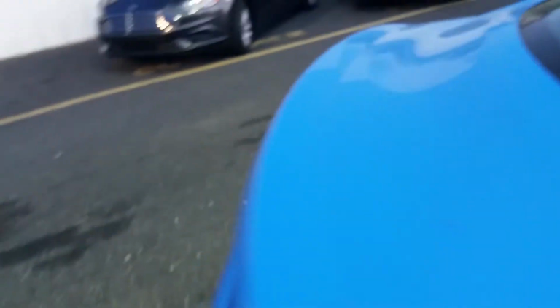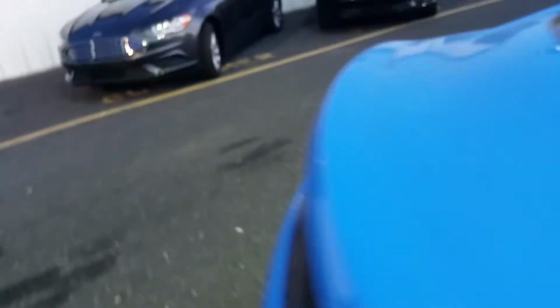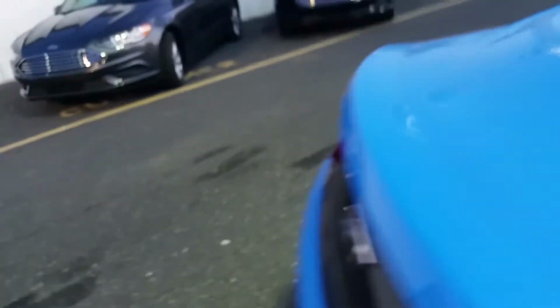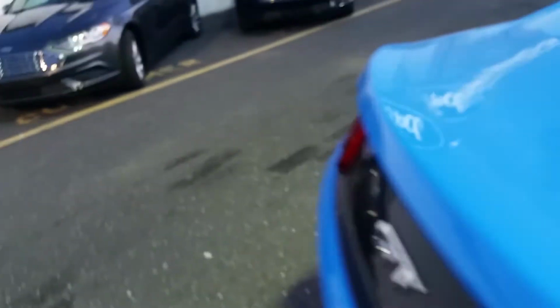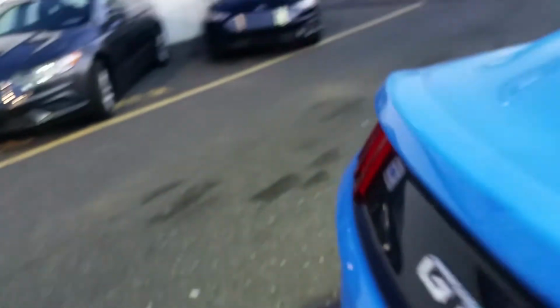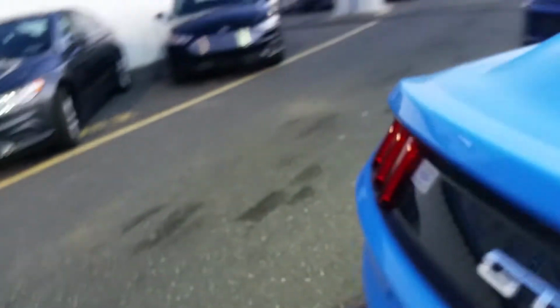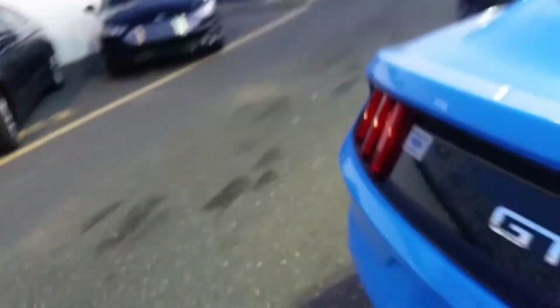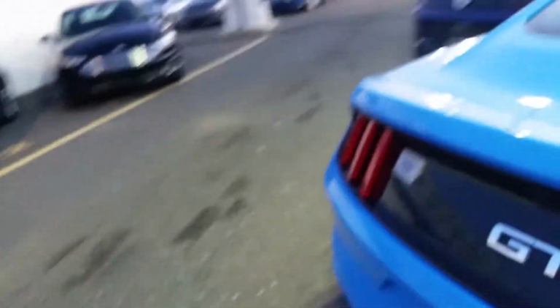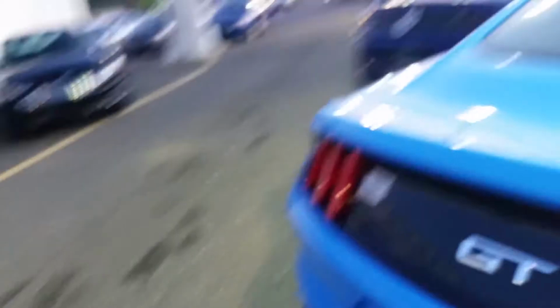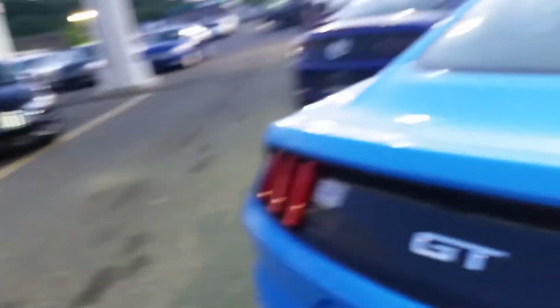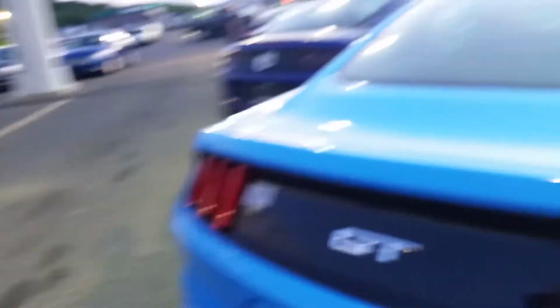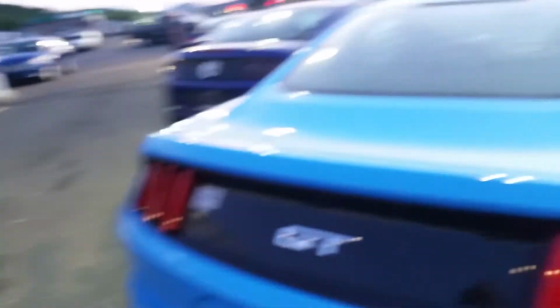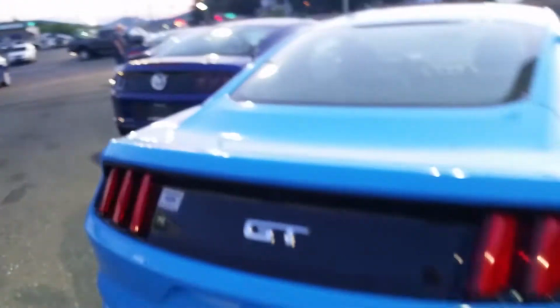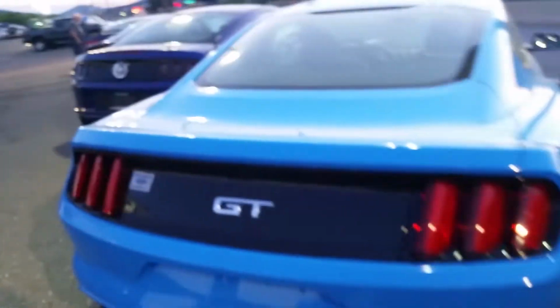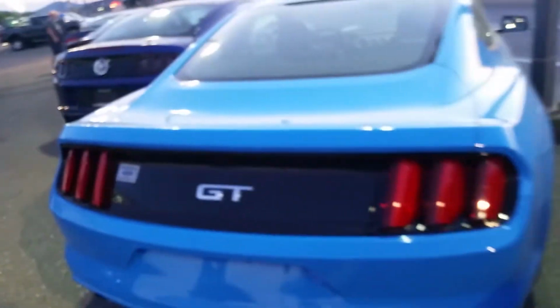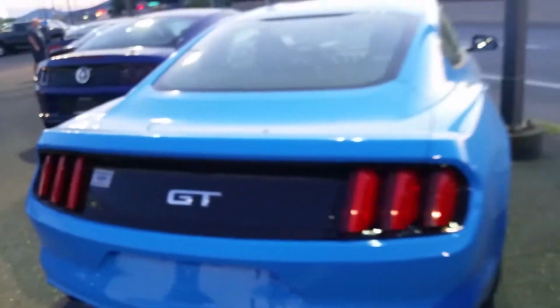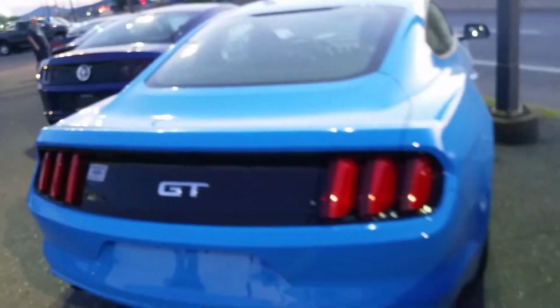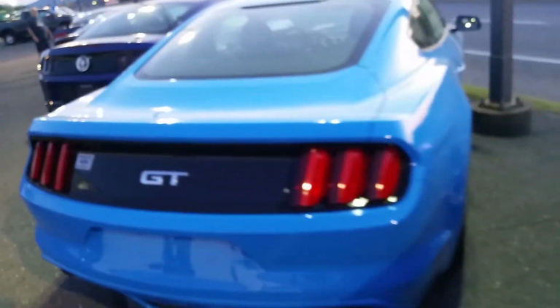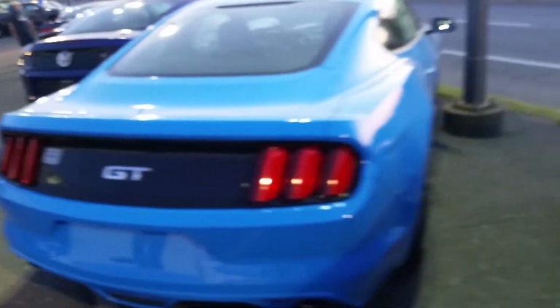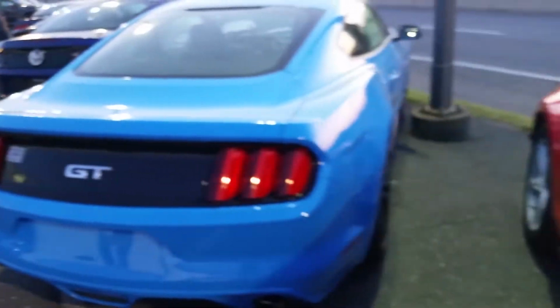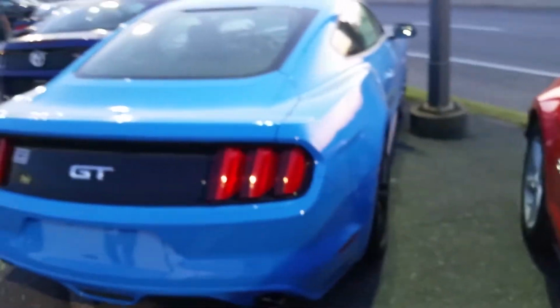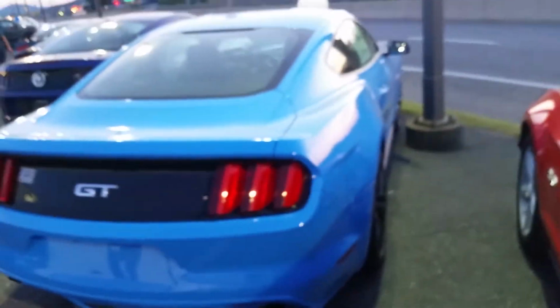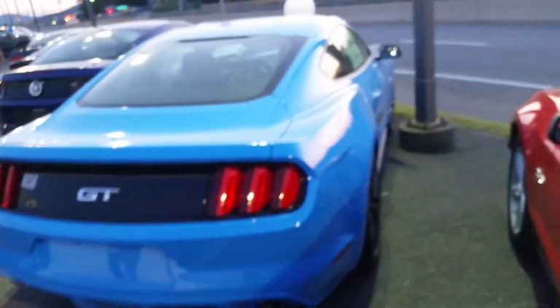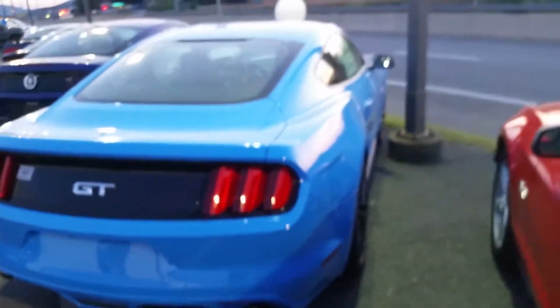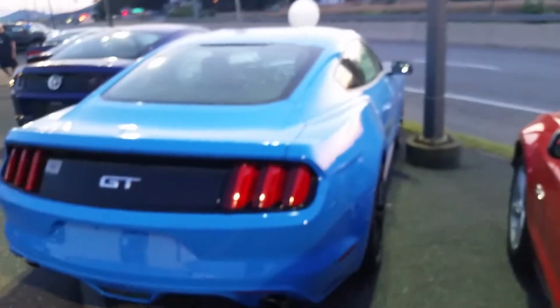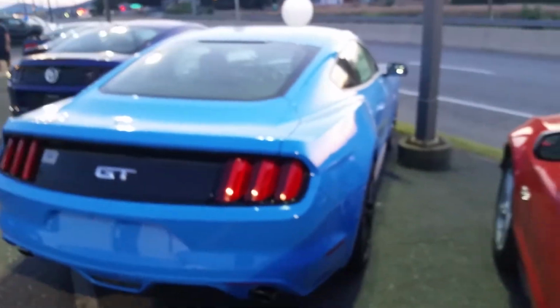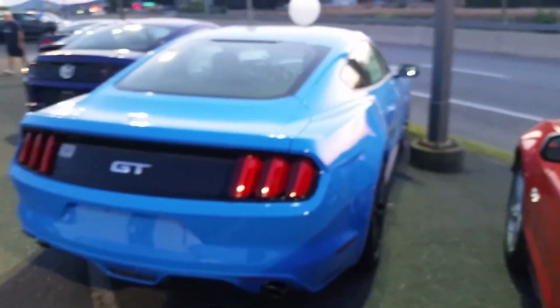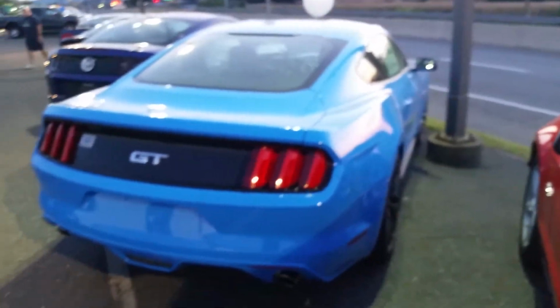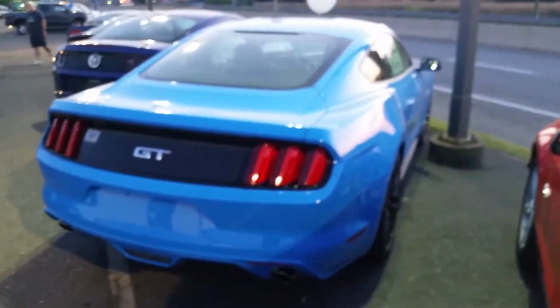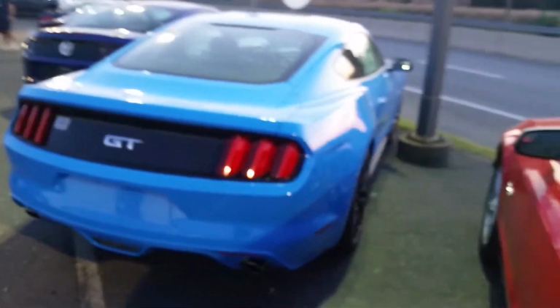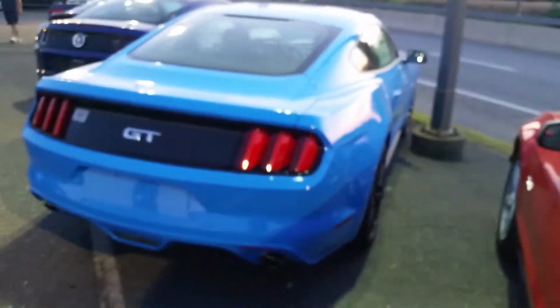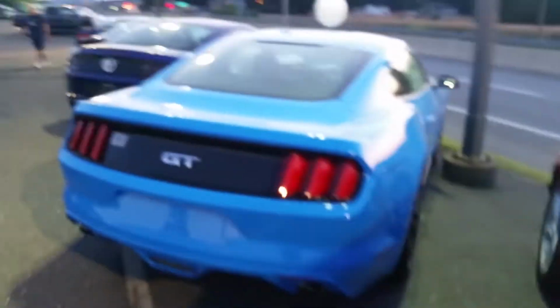No spoiler — or the wrong spoiler. I like the color though. It's pretty cool.